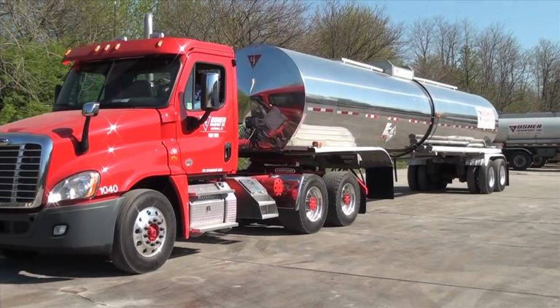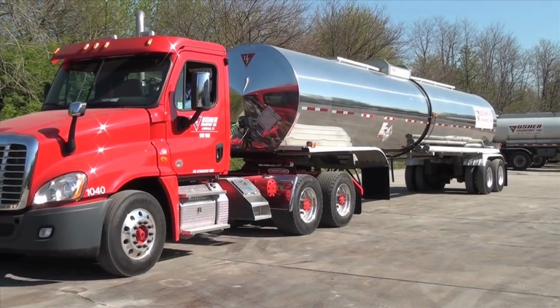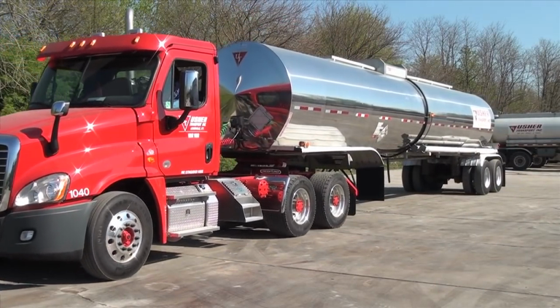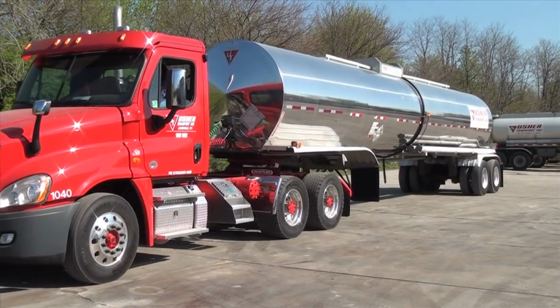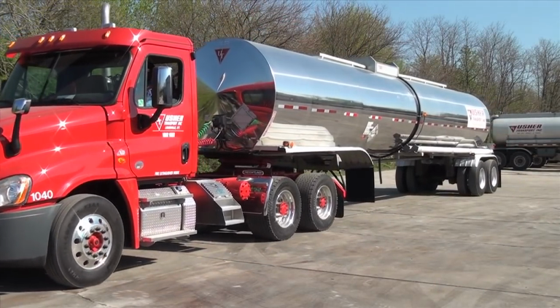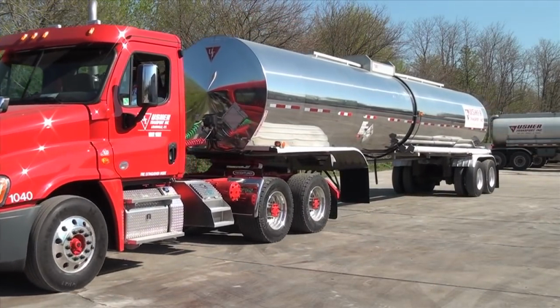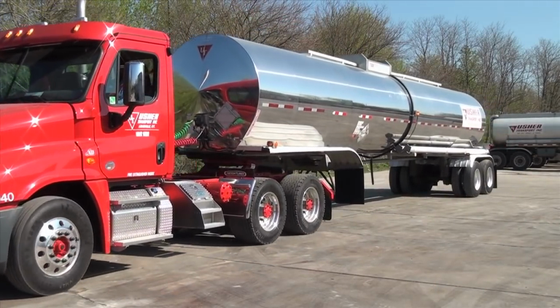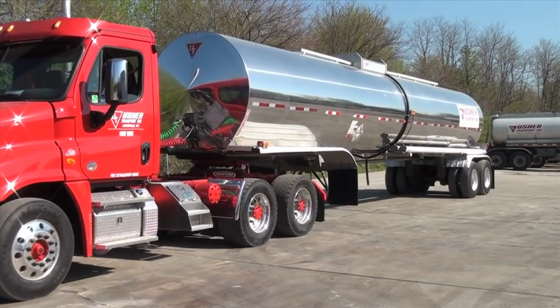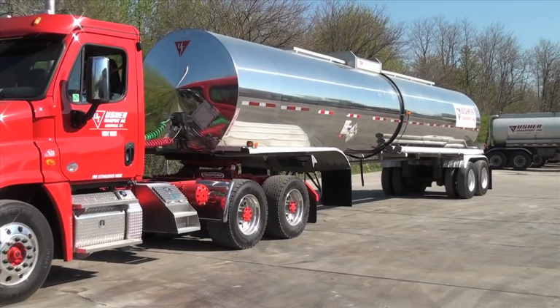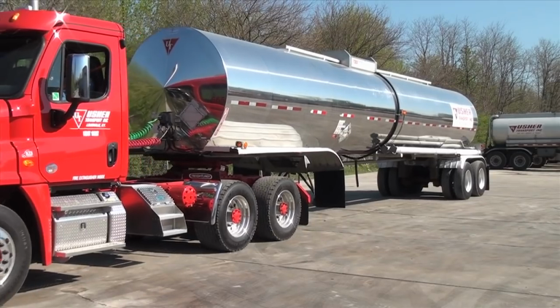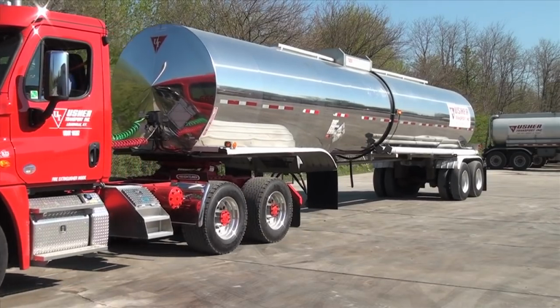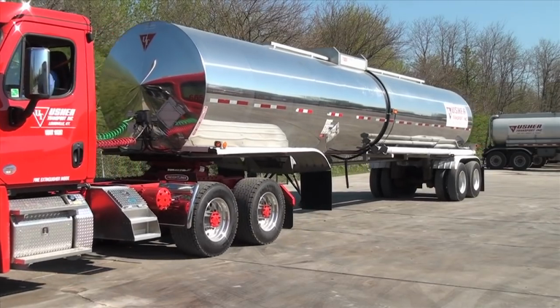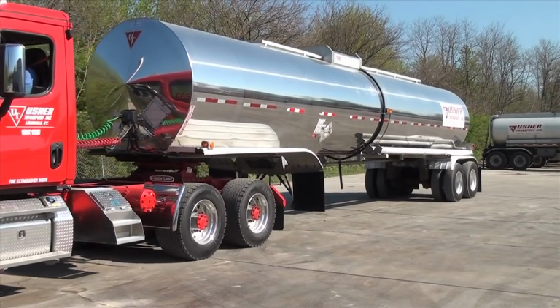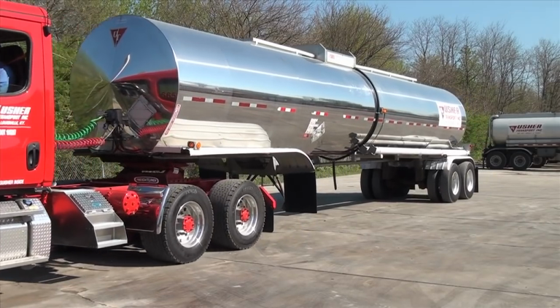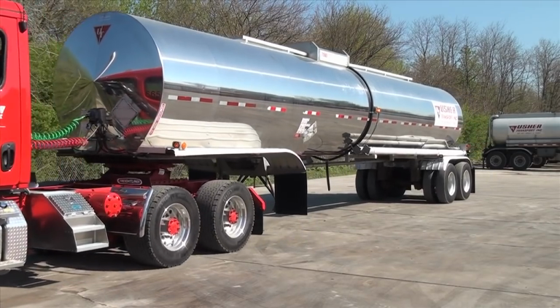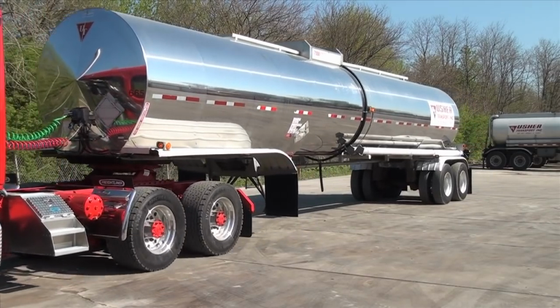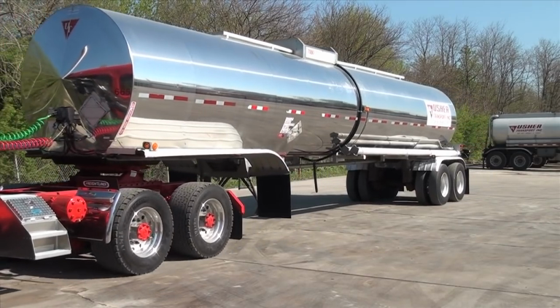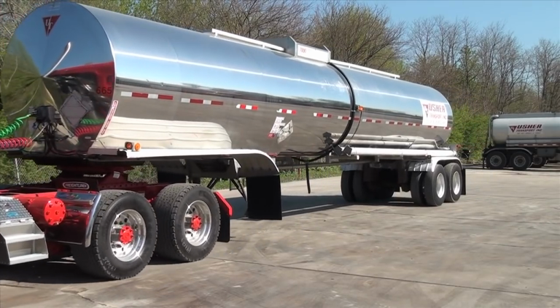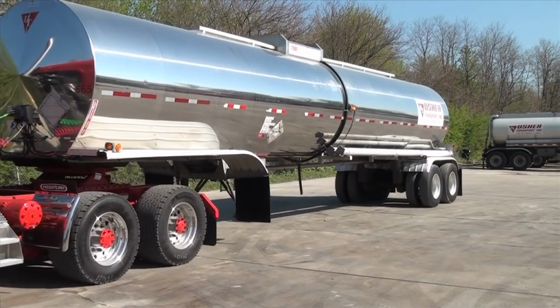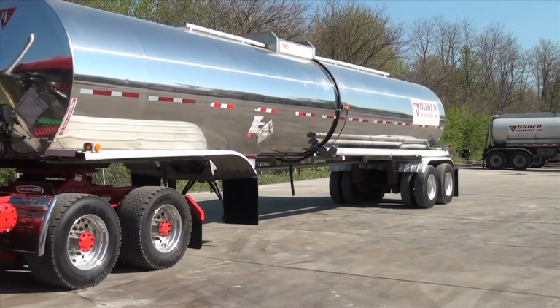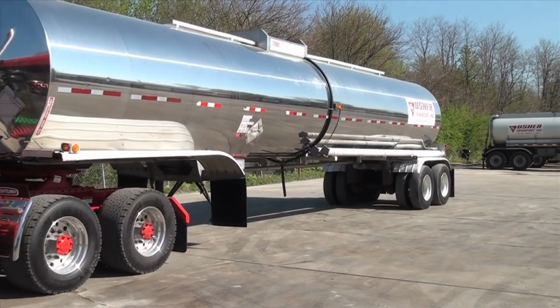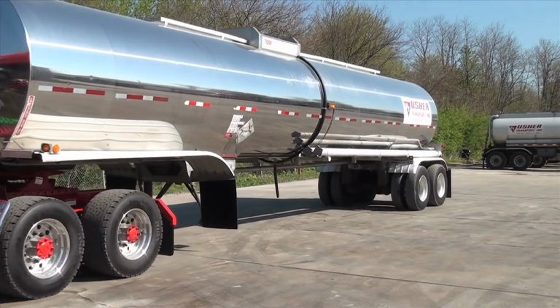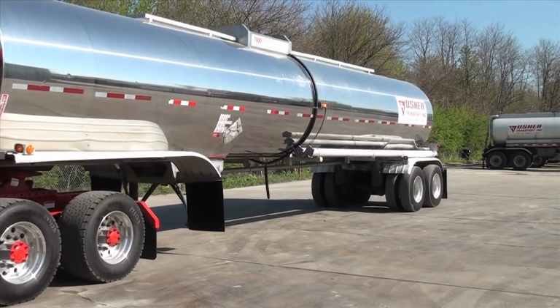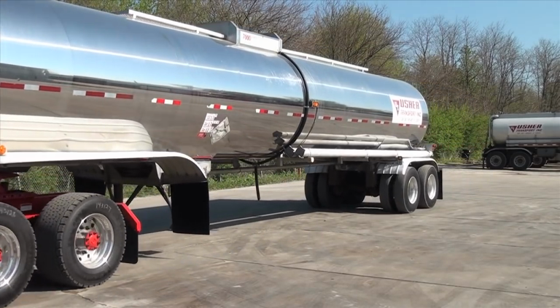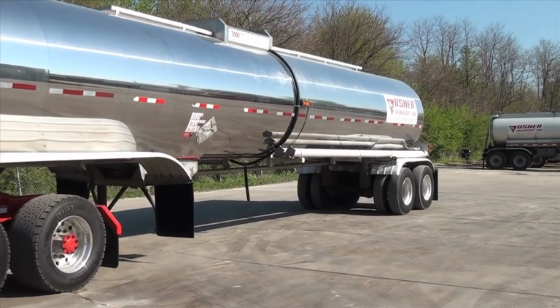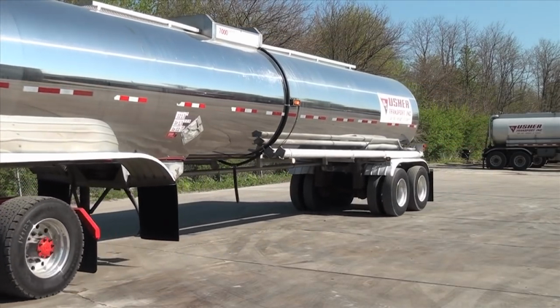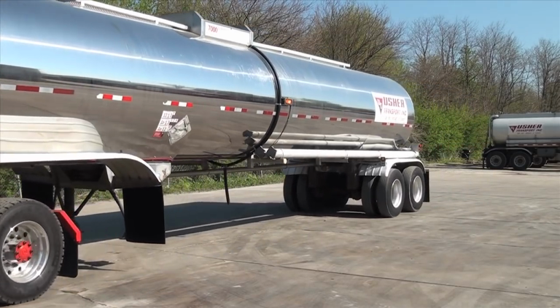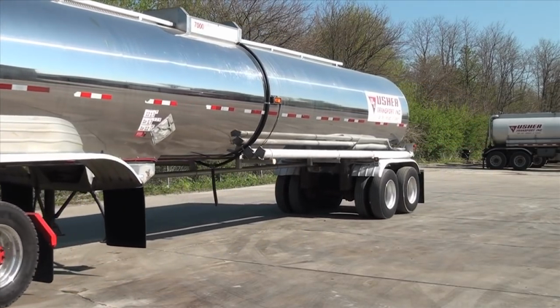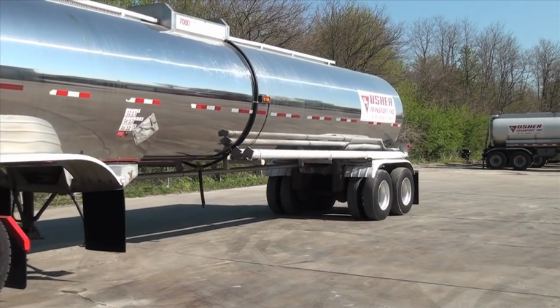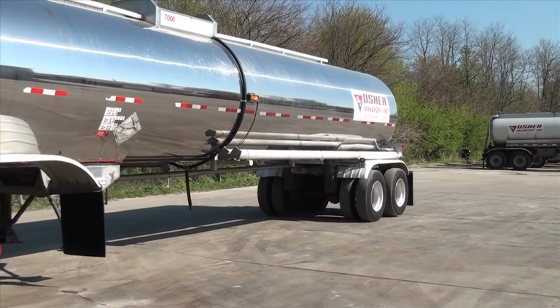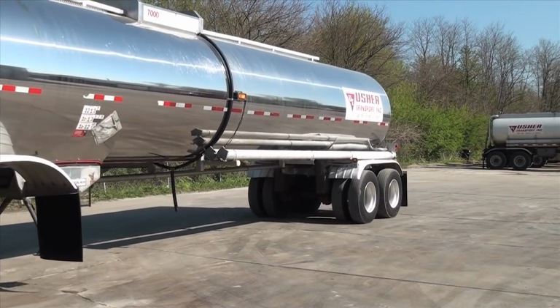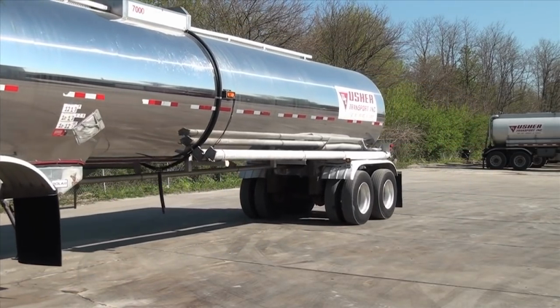When operating for Usher Transport, always practice company procedures outlined in the company's driver's handbook.